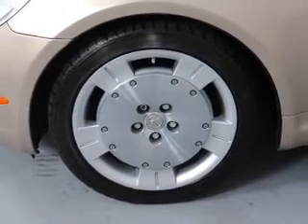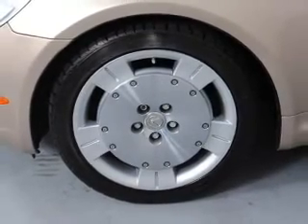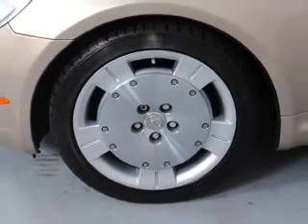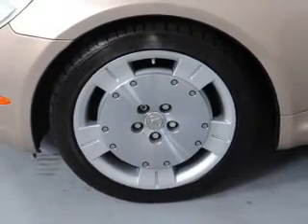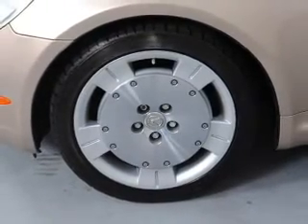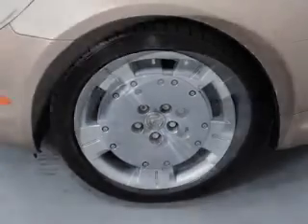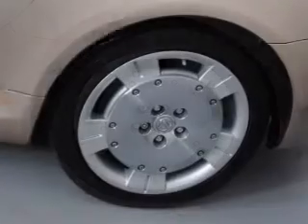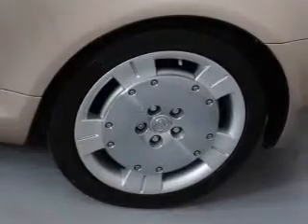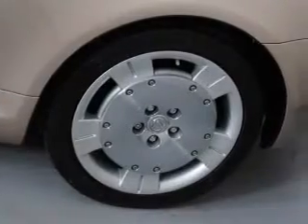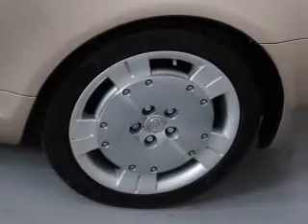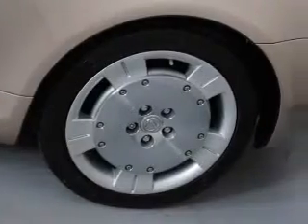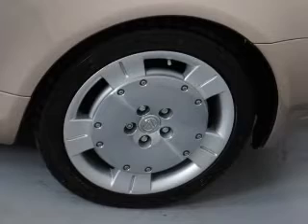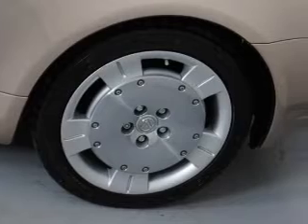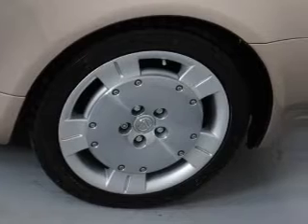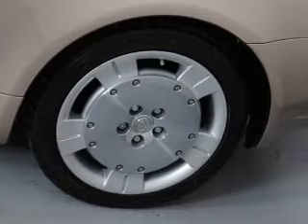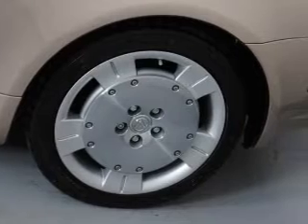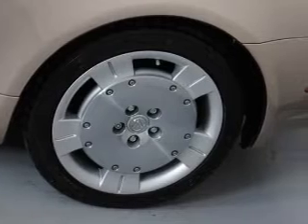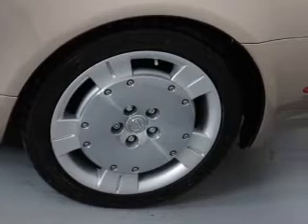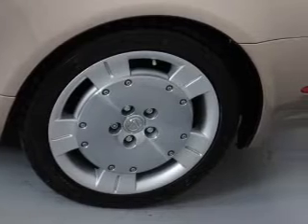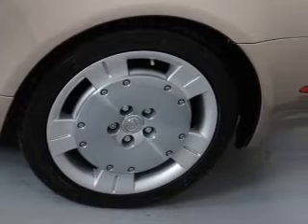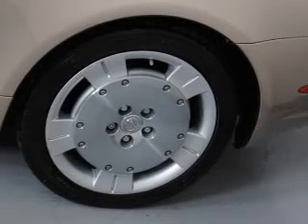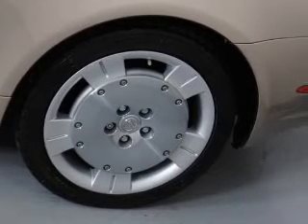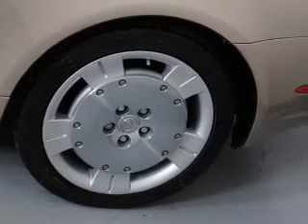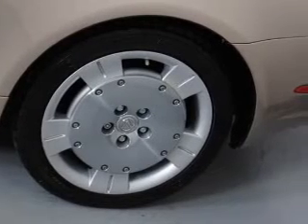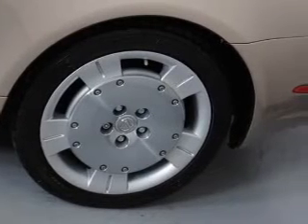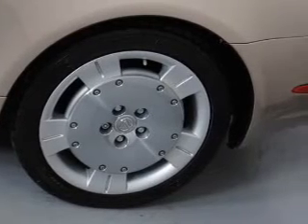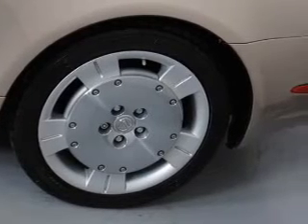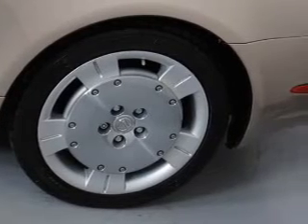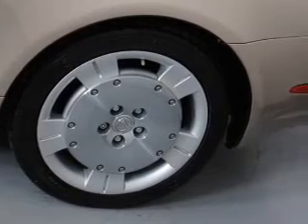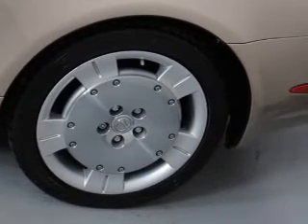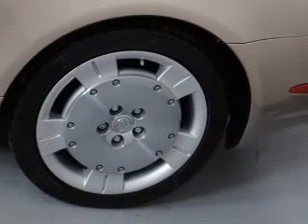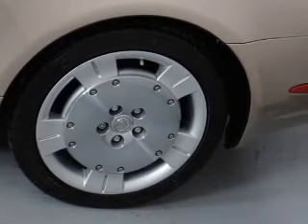Traction control, stability control, daytime running lights, and low tire pressure warning. Call today to schedule a test drive.